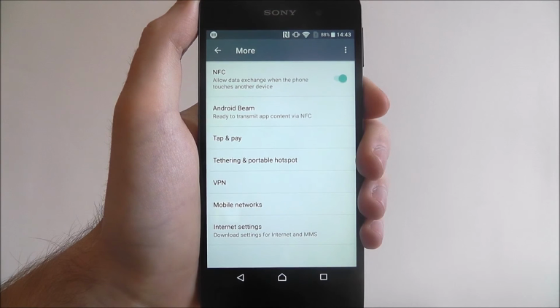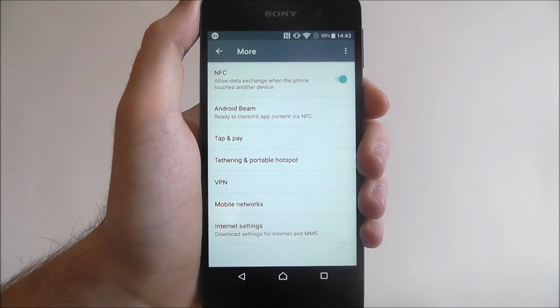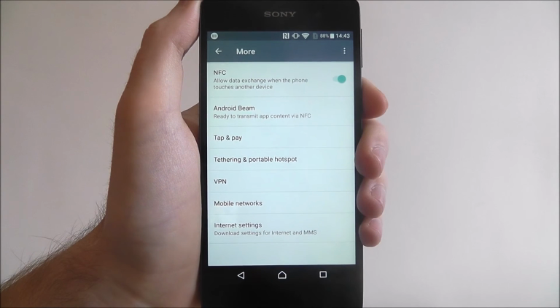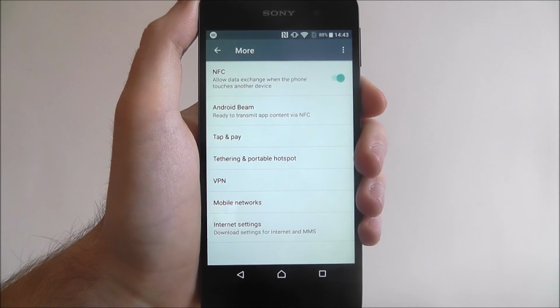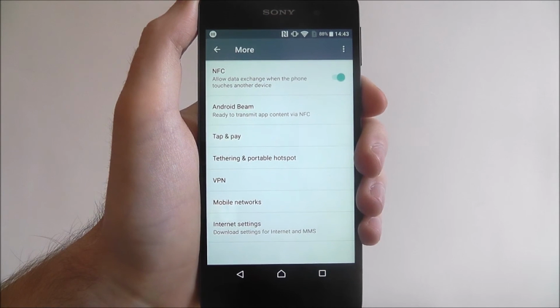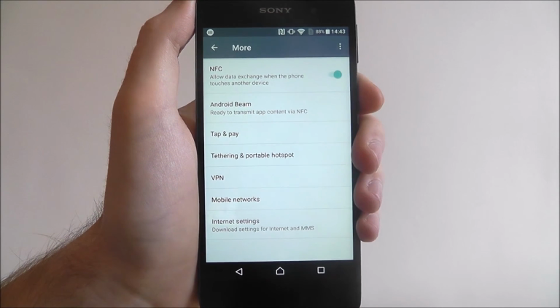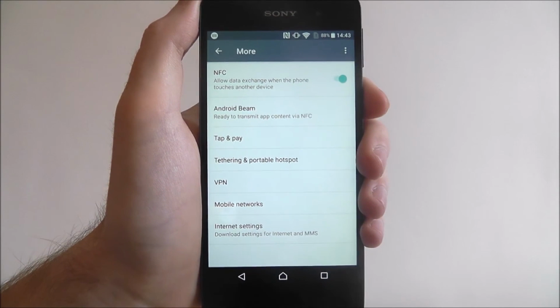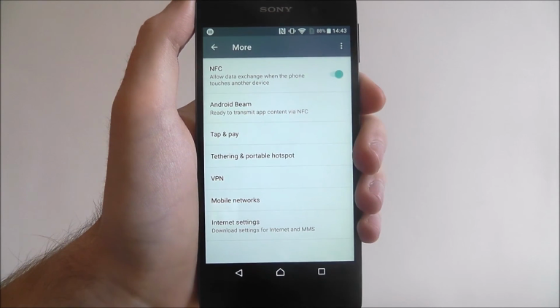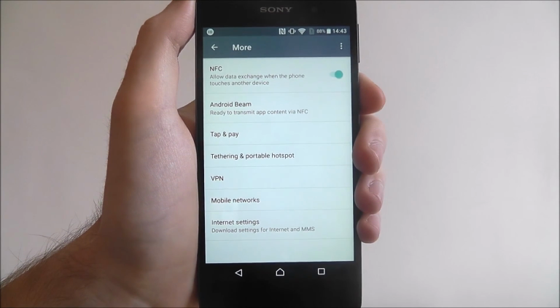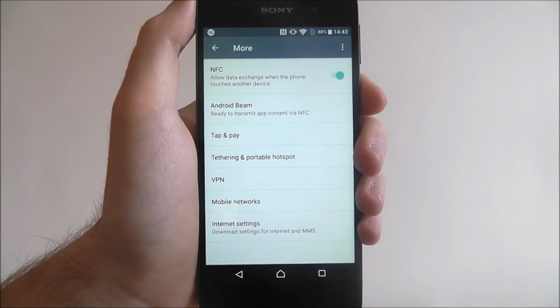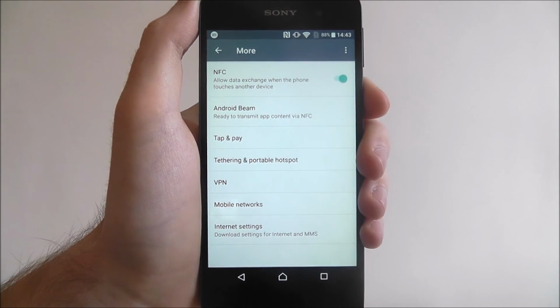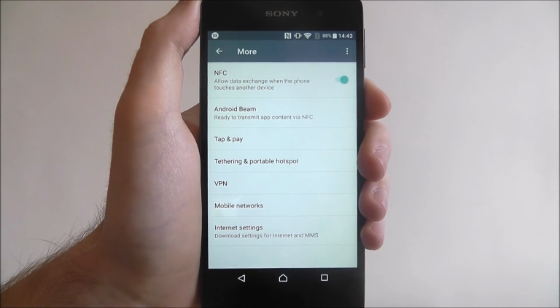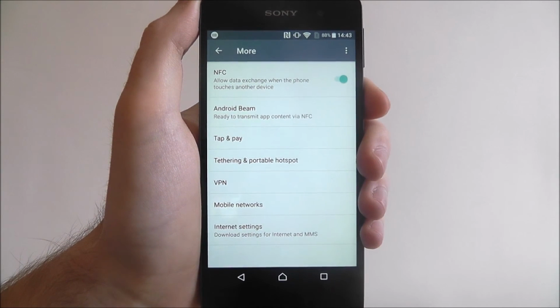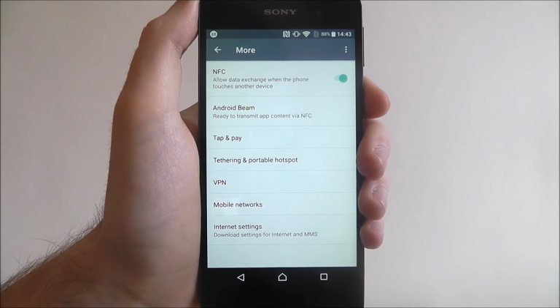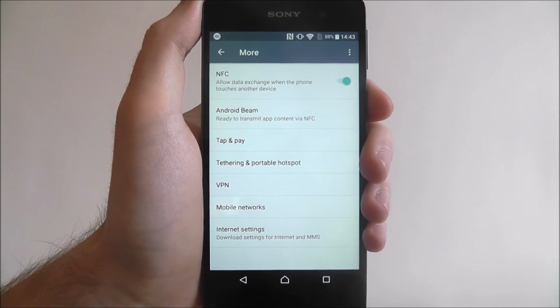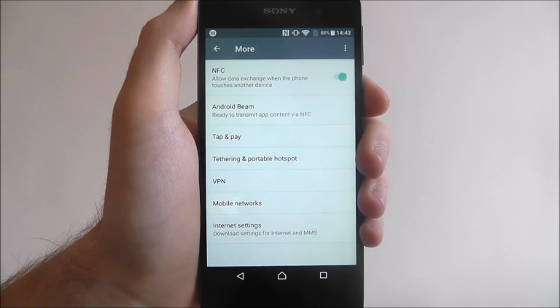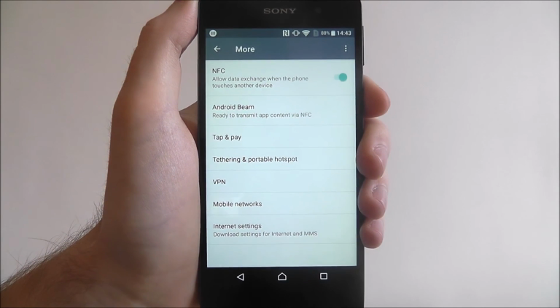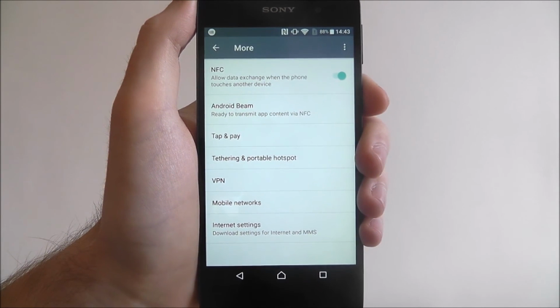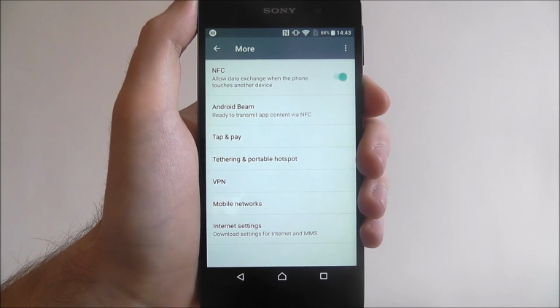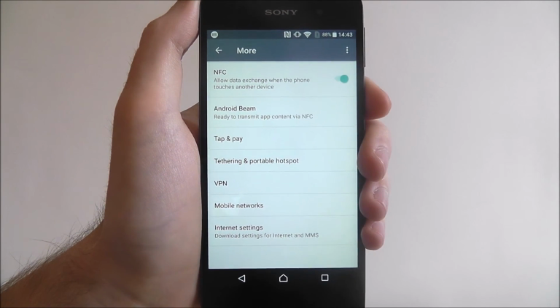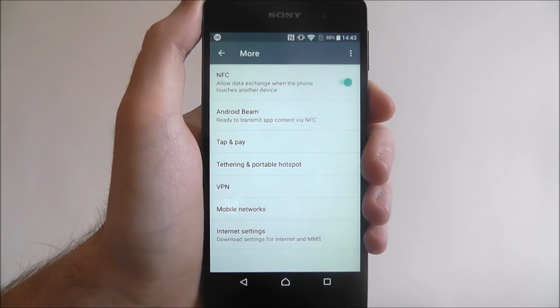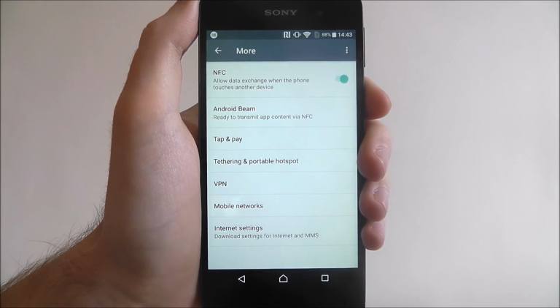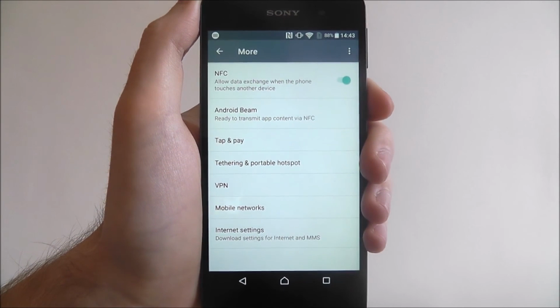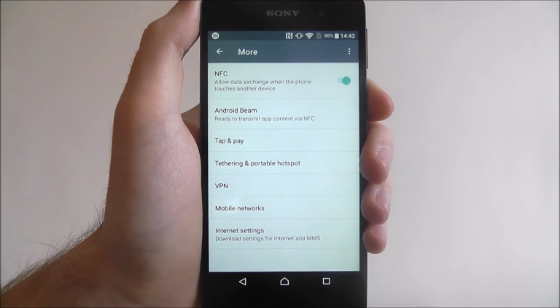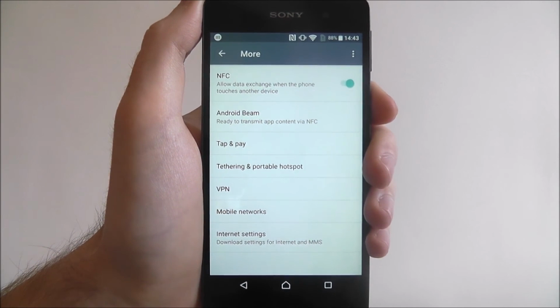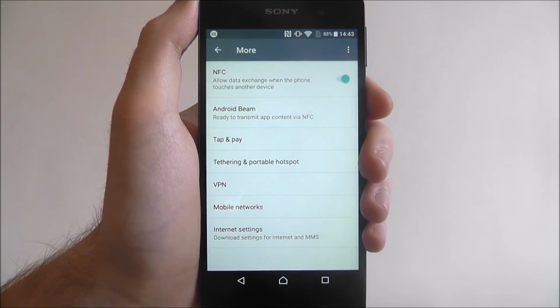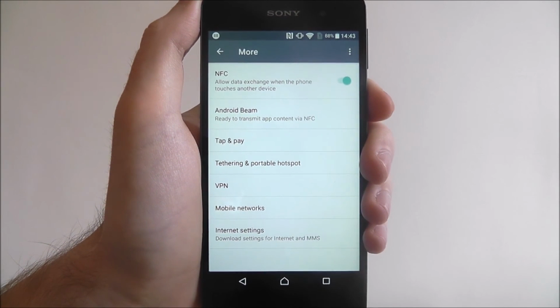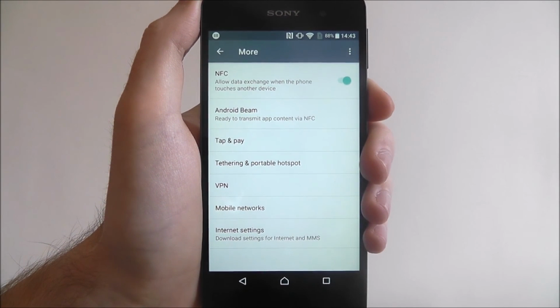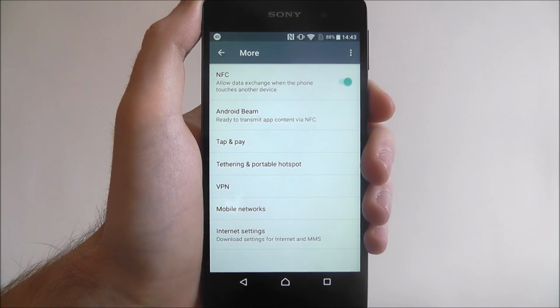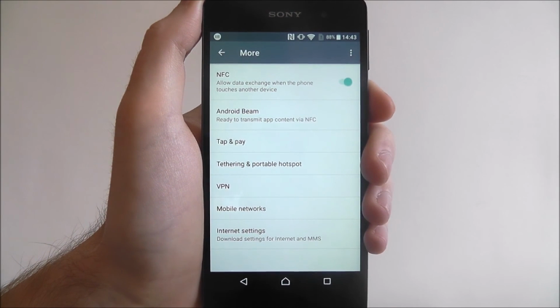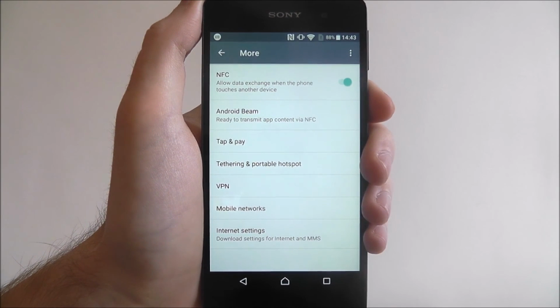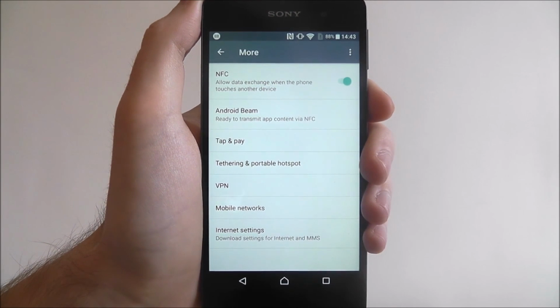And that's how you enable NFC on the Sony Xperia E5. Thanks for watching.